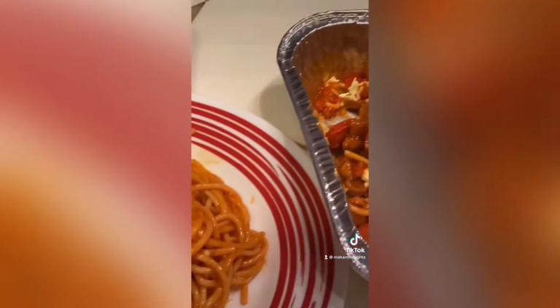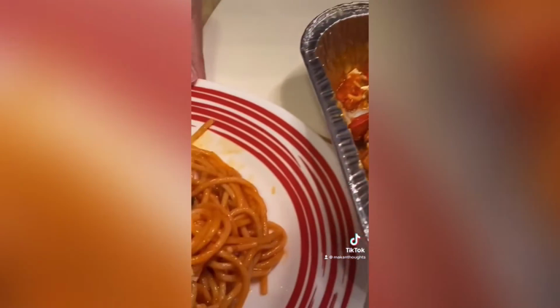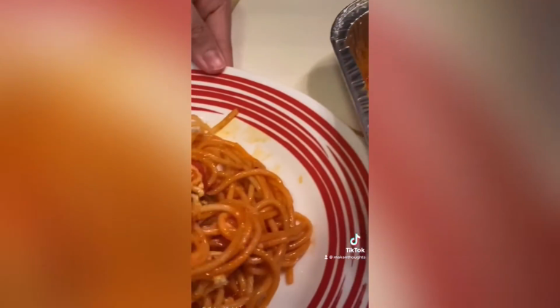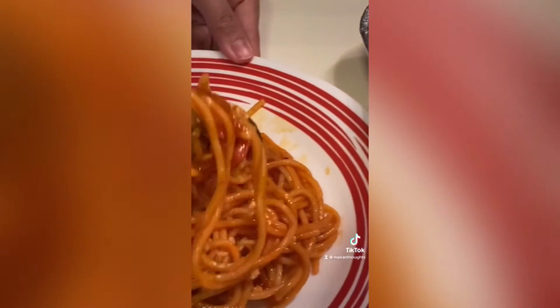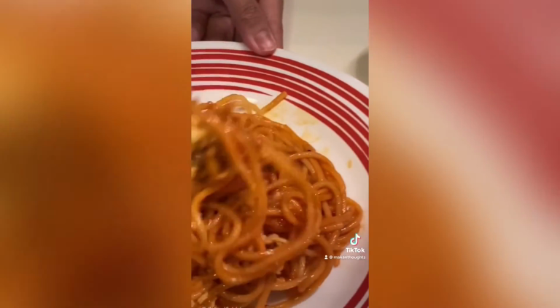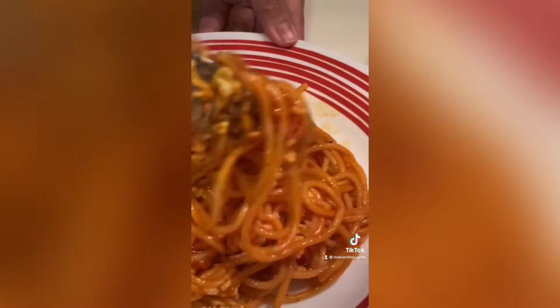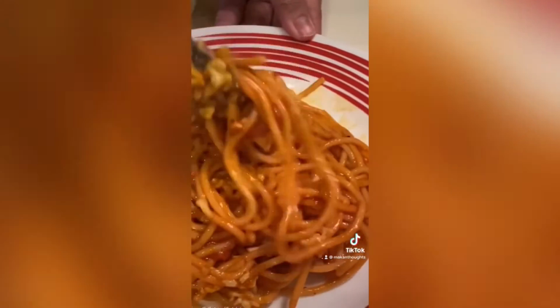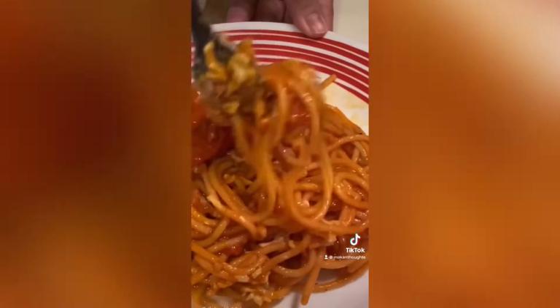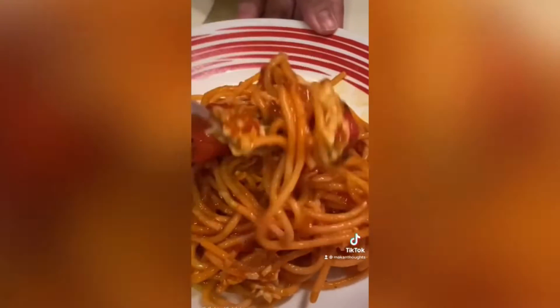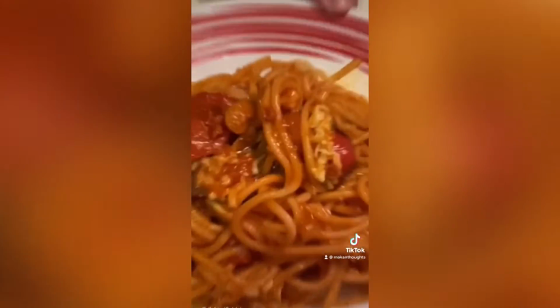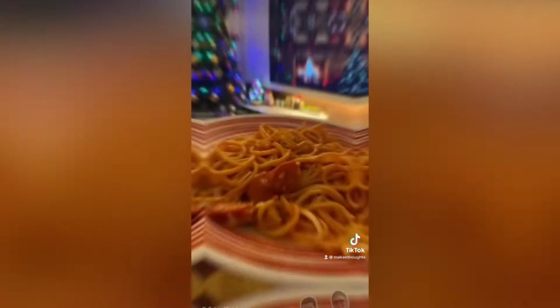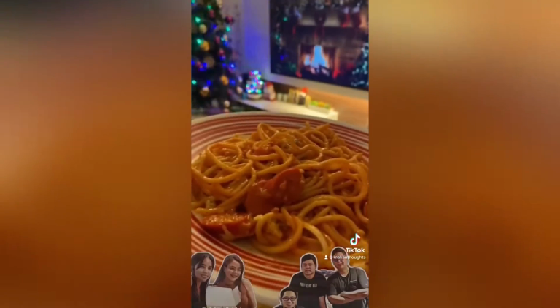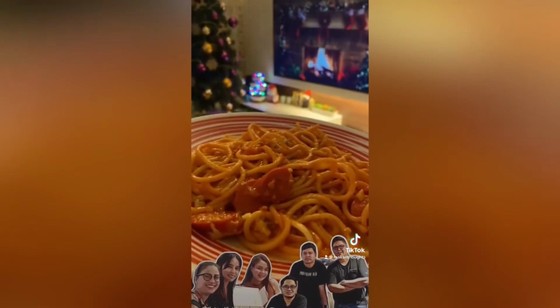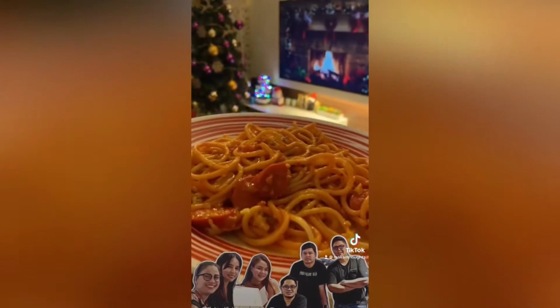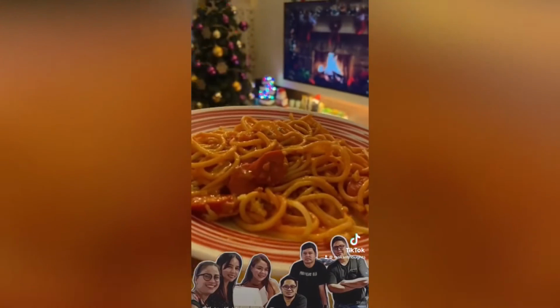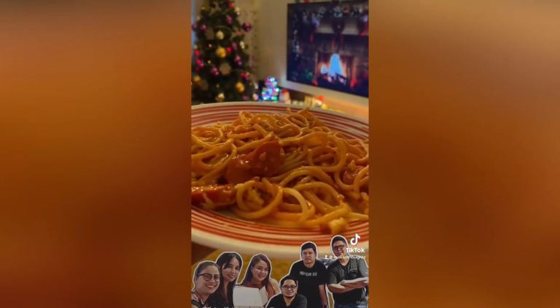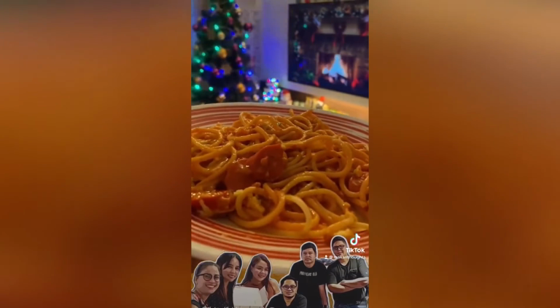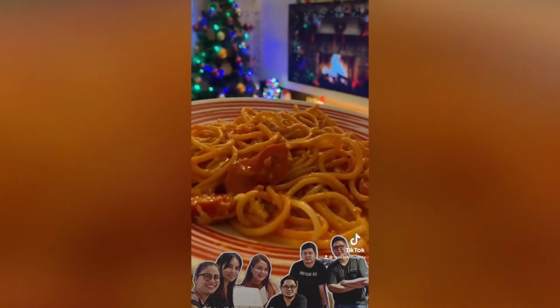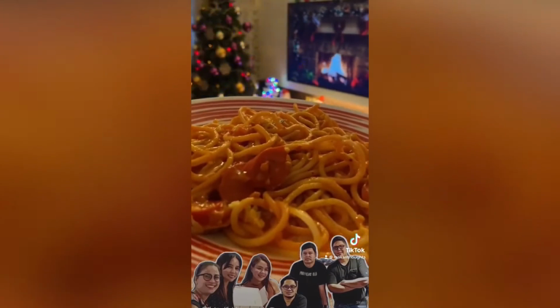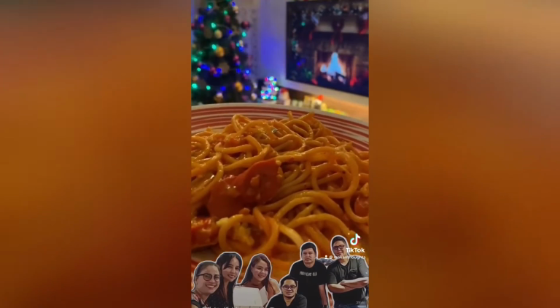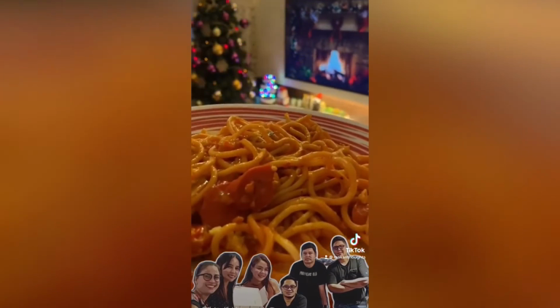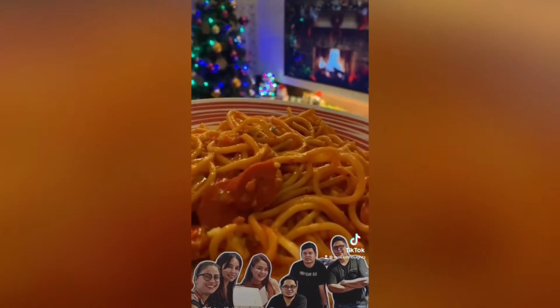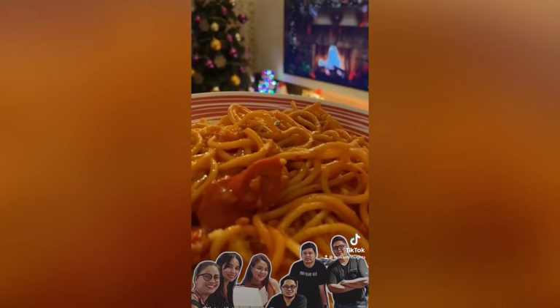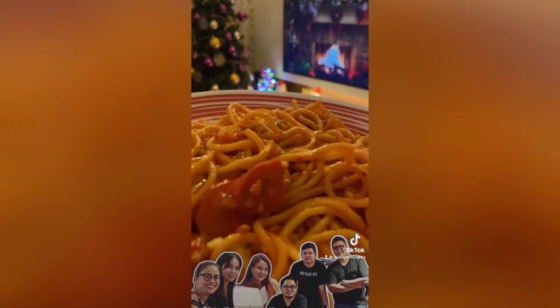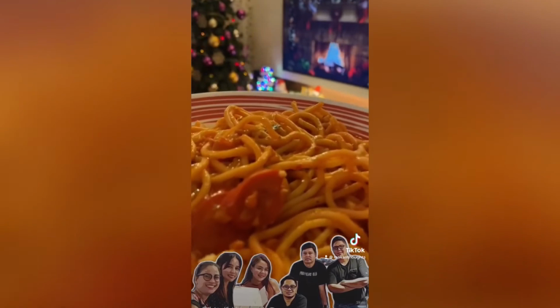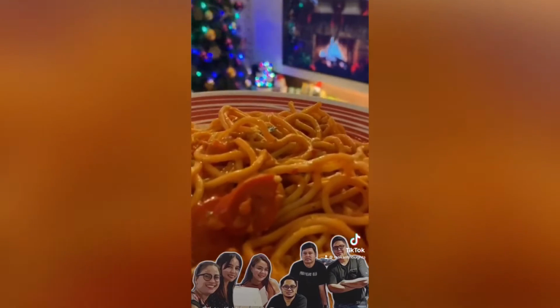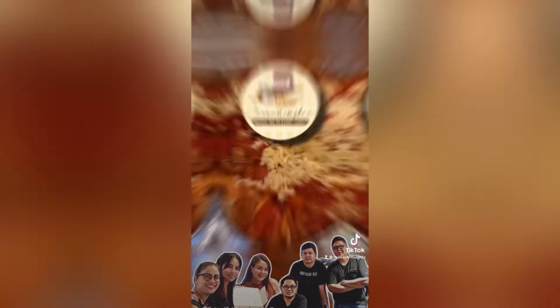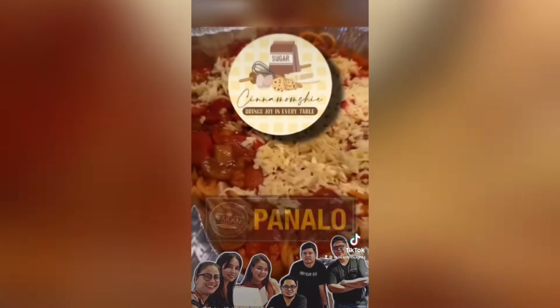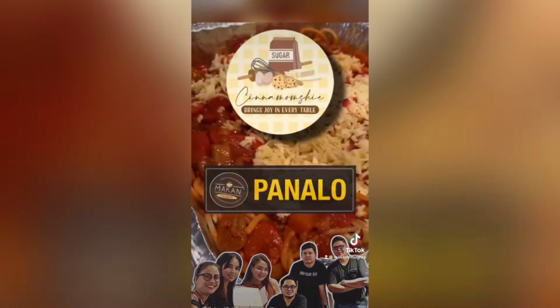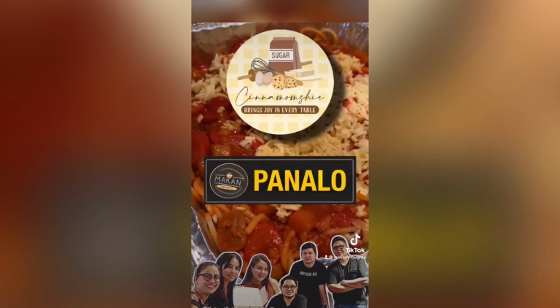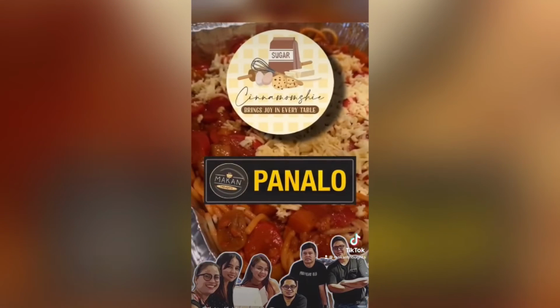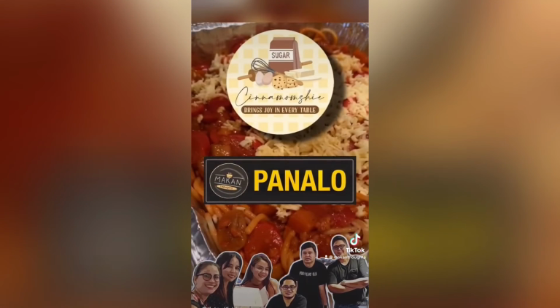Makan Thoughts hereby declares that this is... Panalo.